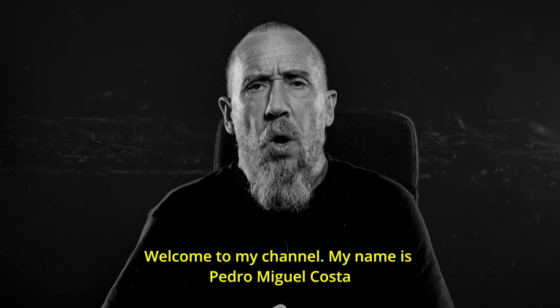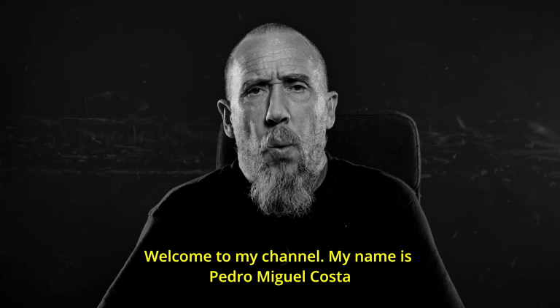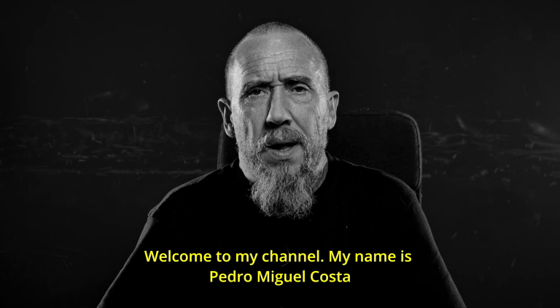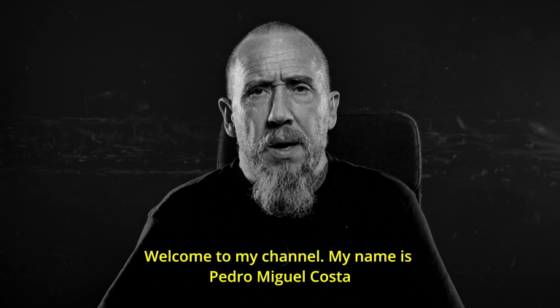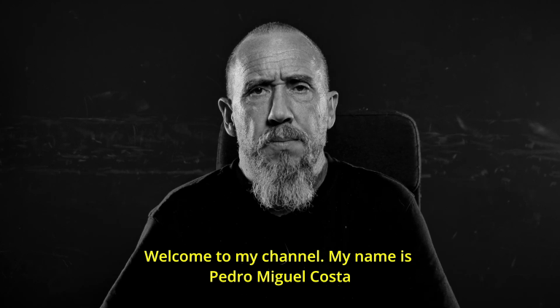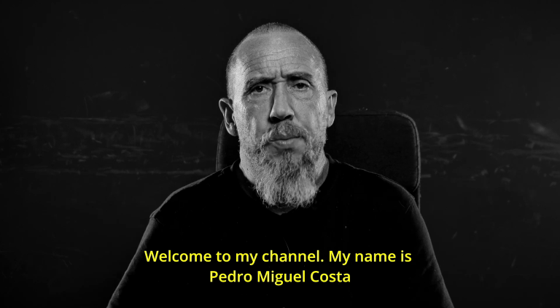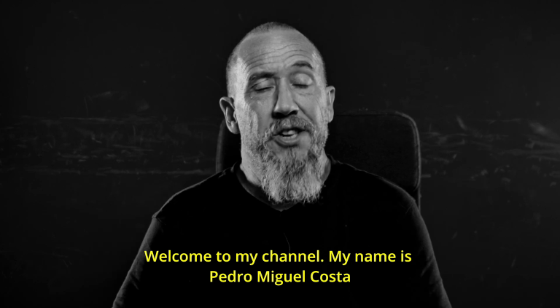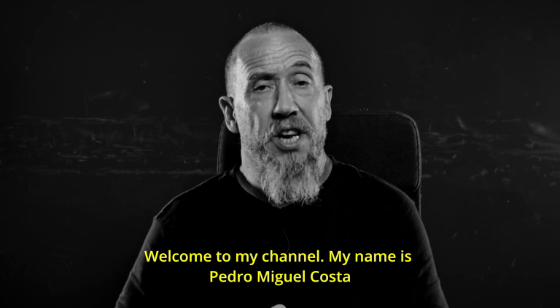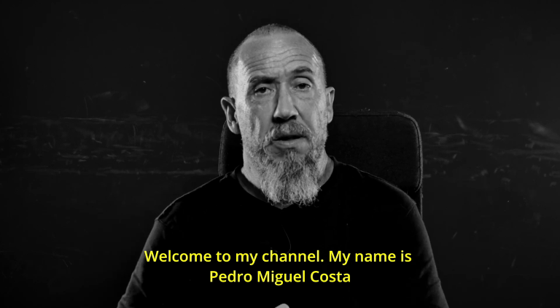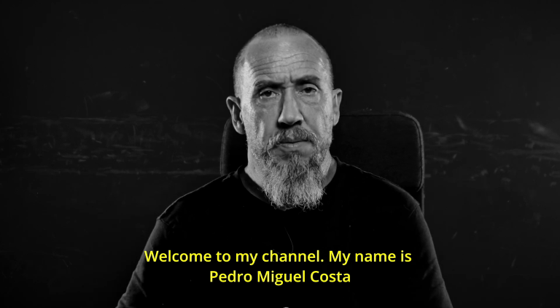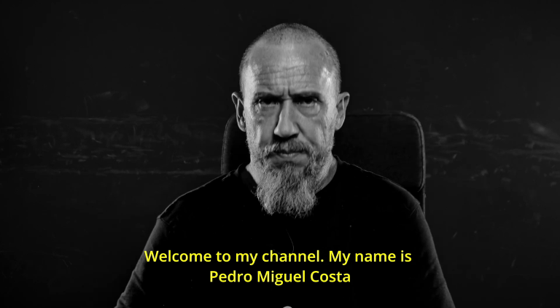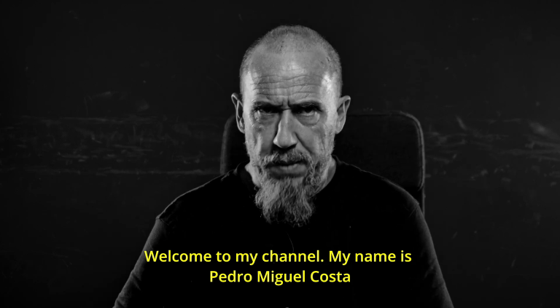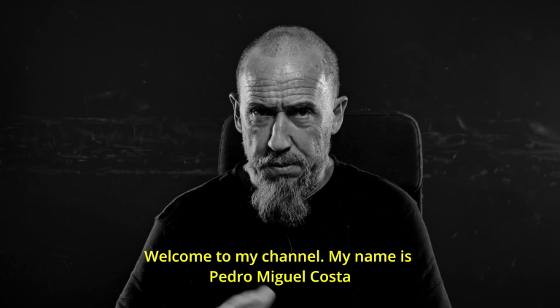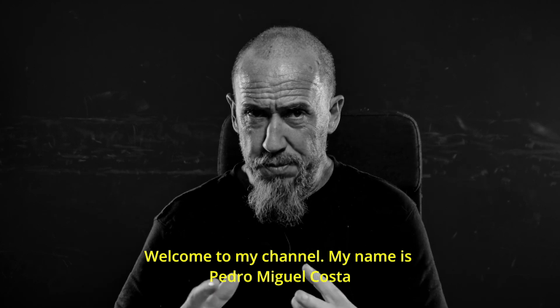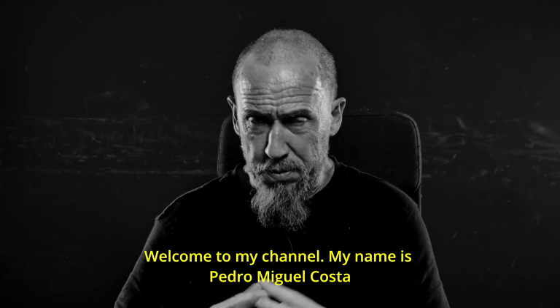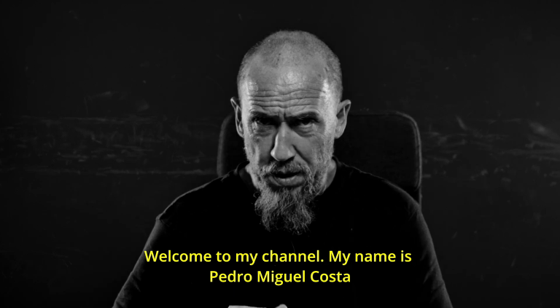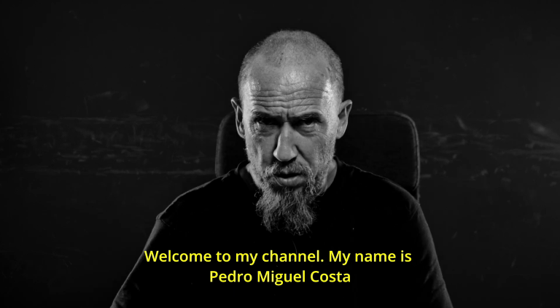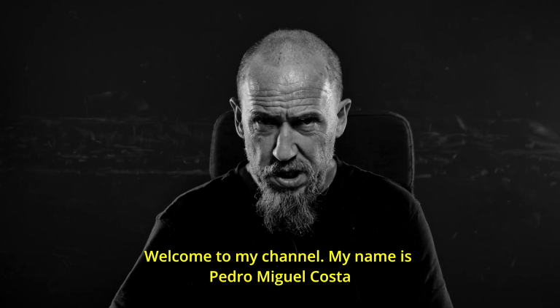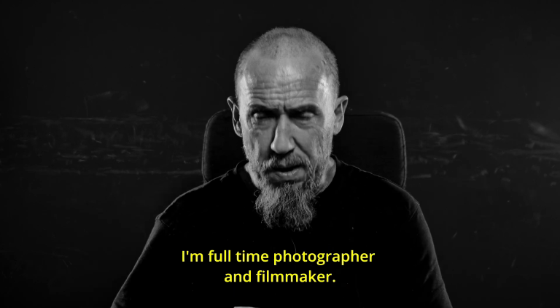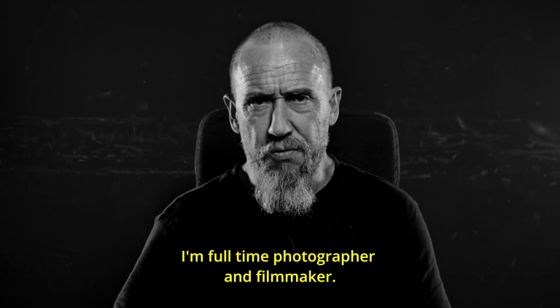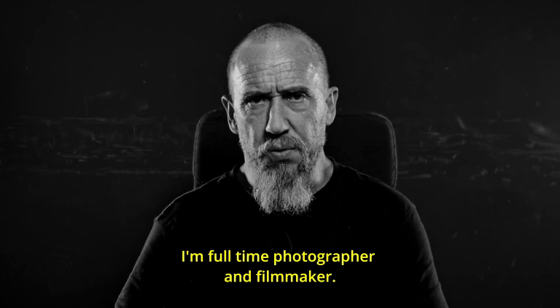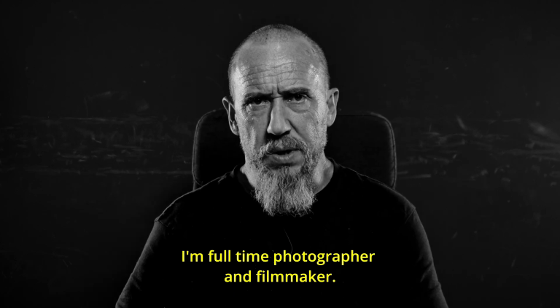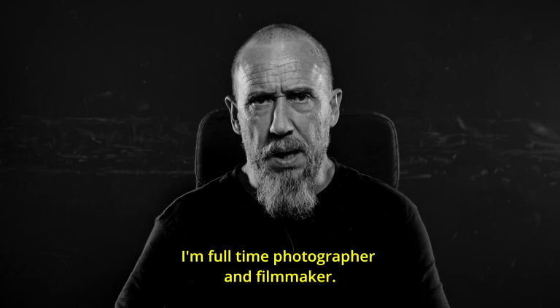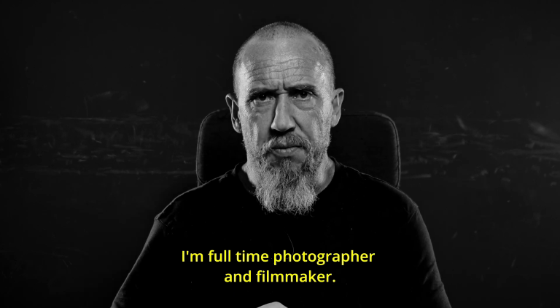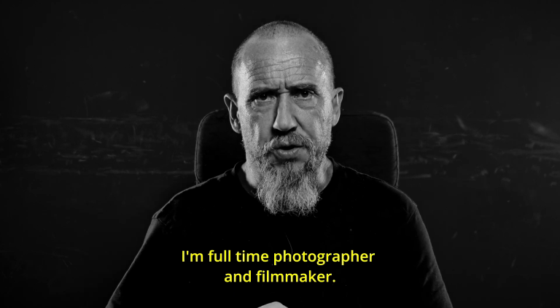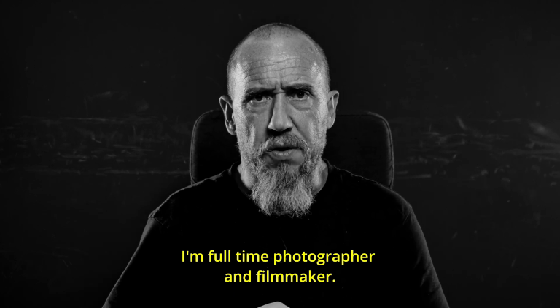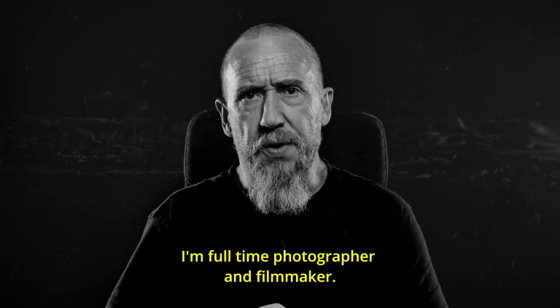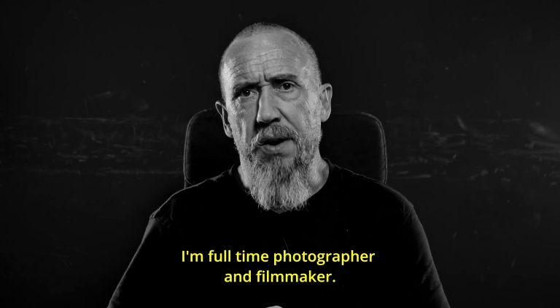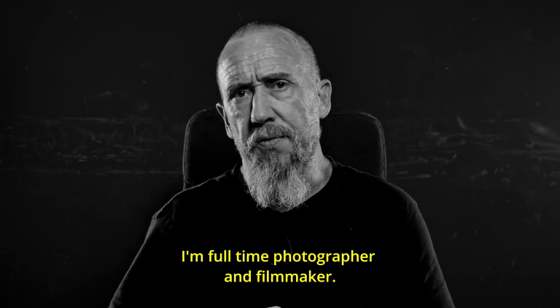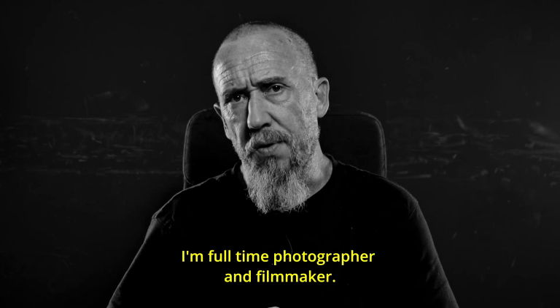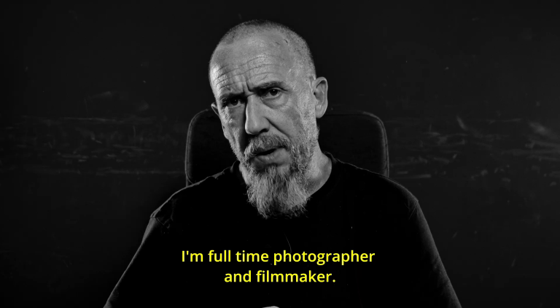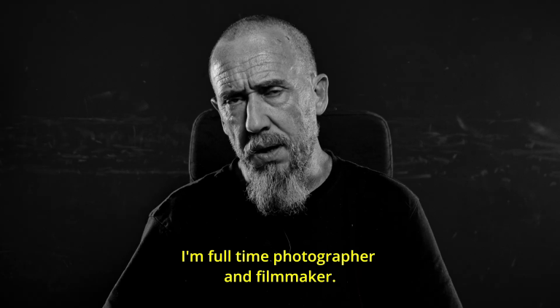Welcome to my channel. My name is Pildo Miguel Costa. I'm a full-time photographer and filmmaker.